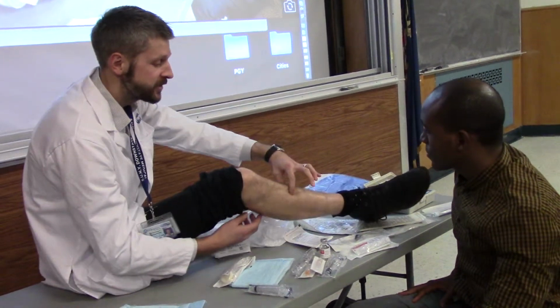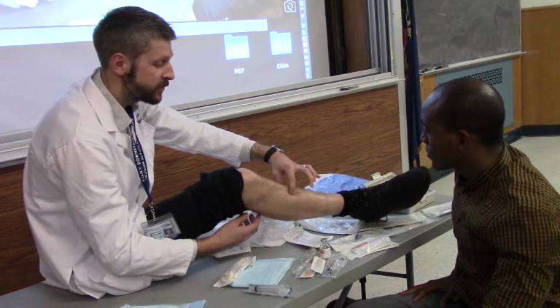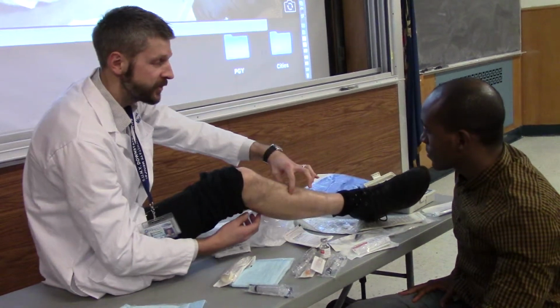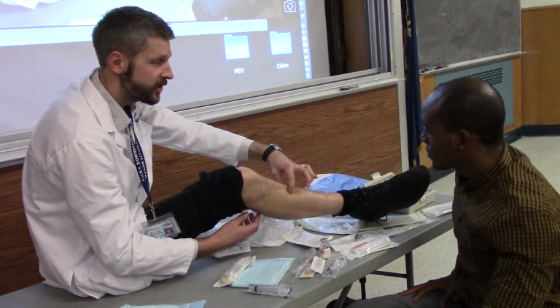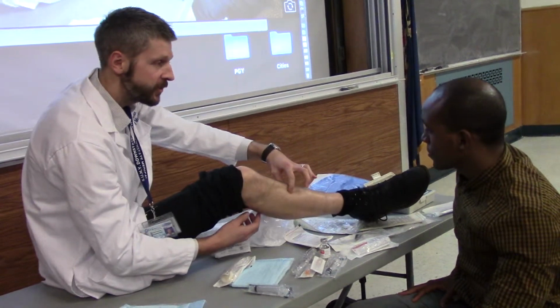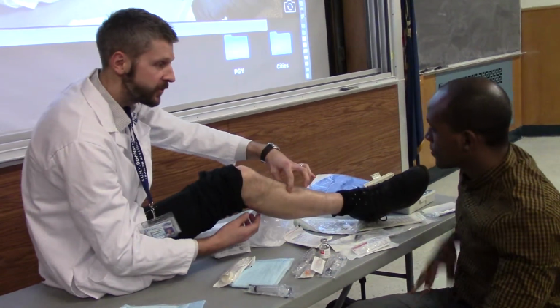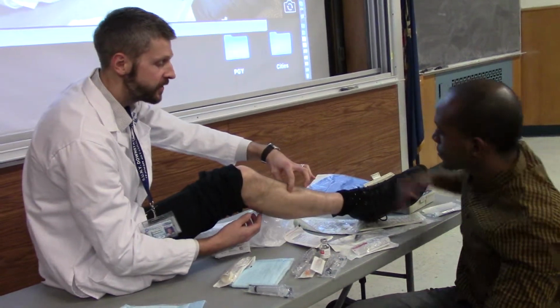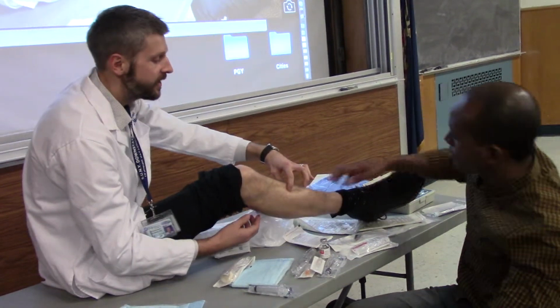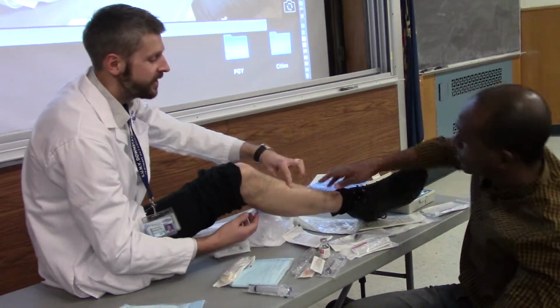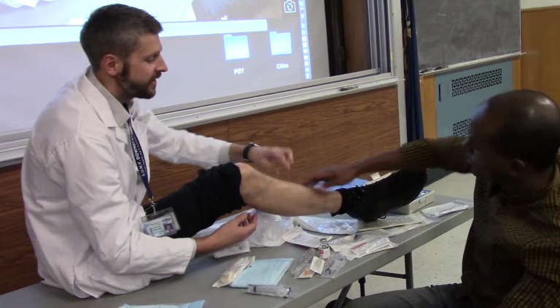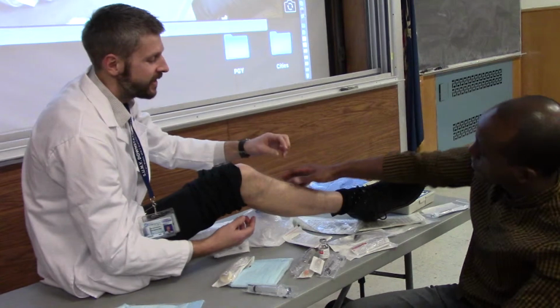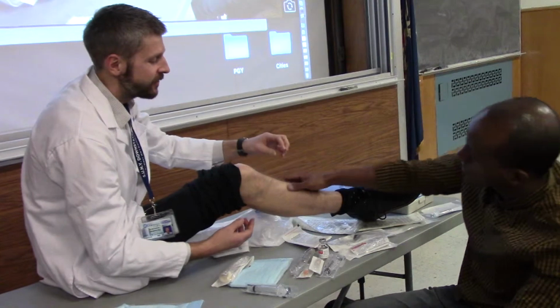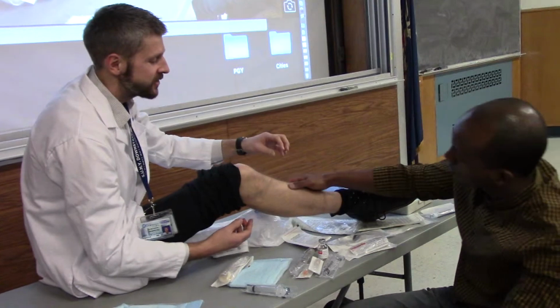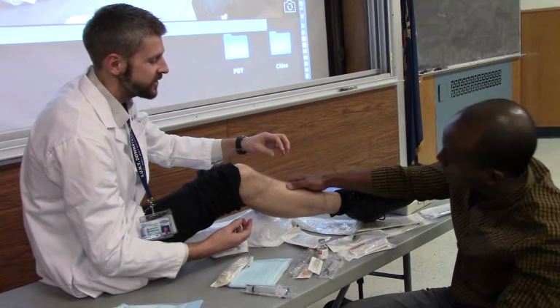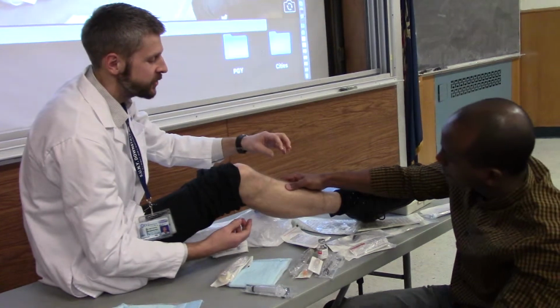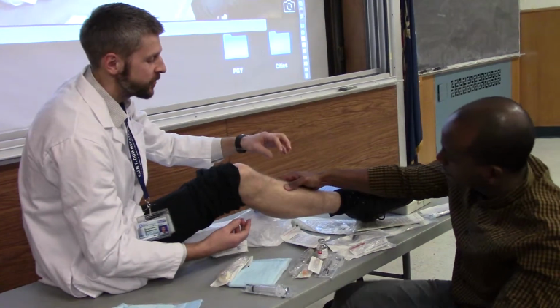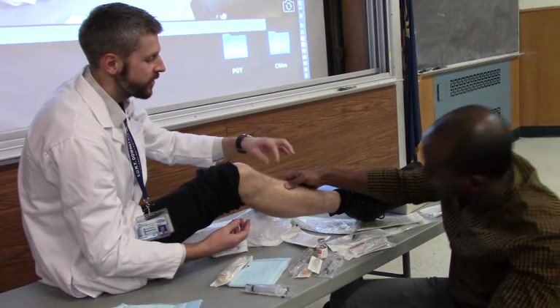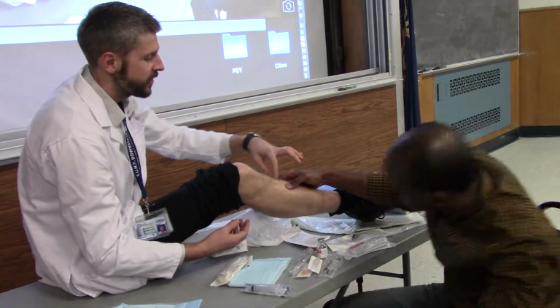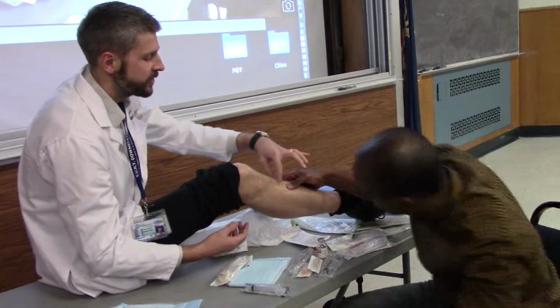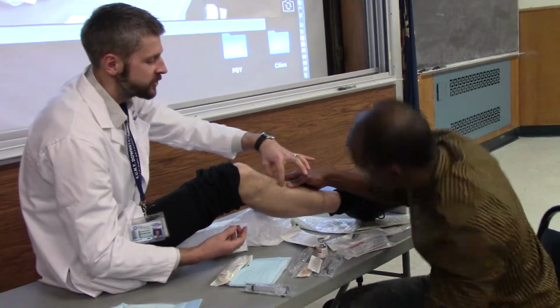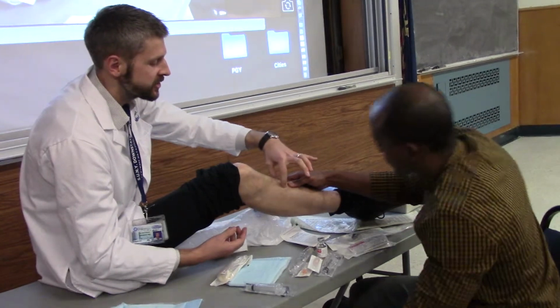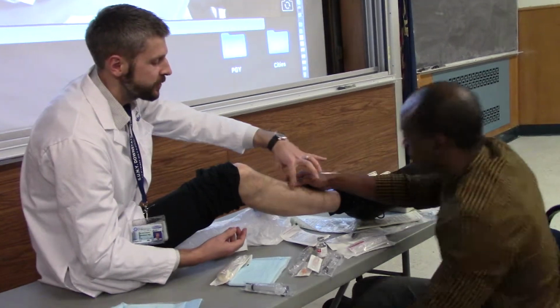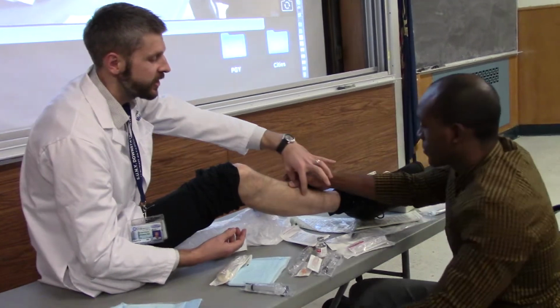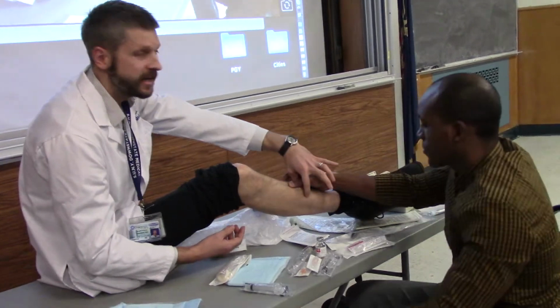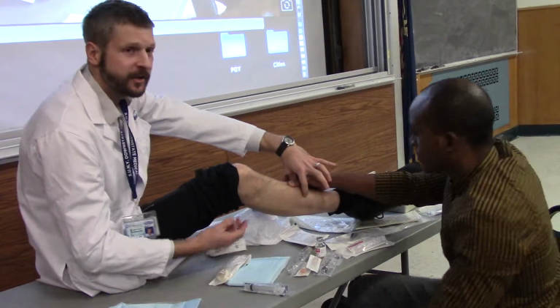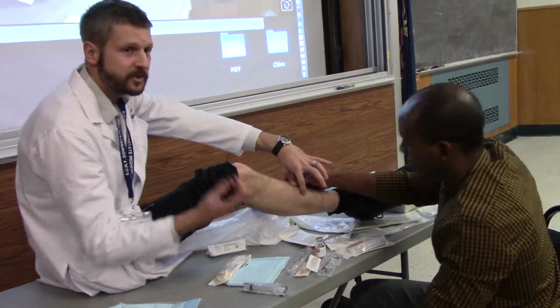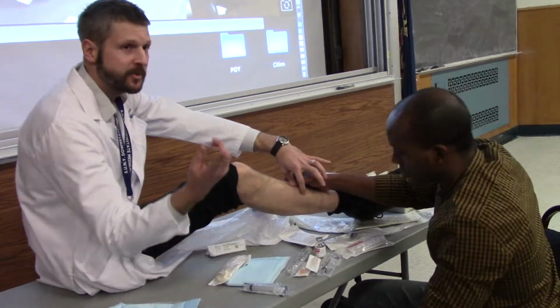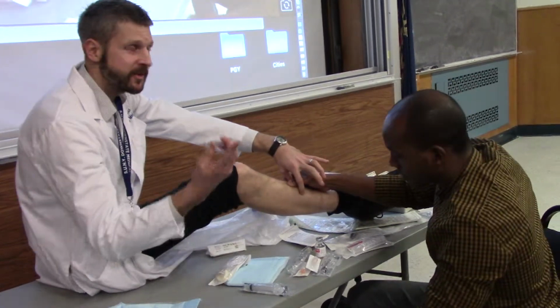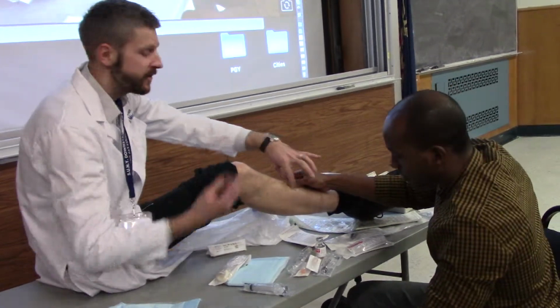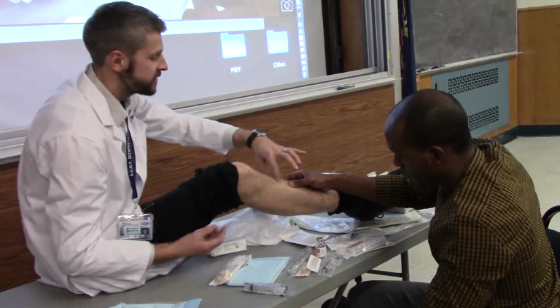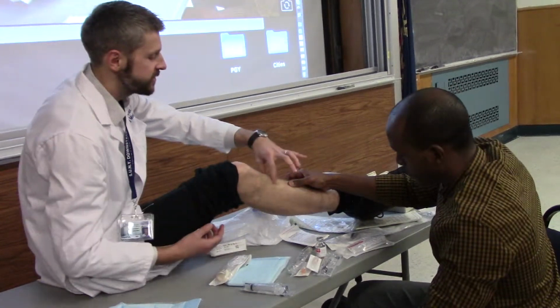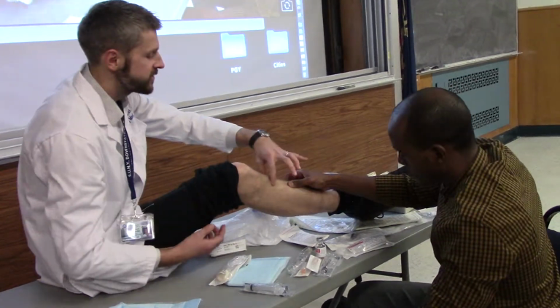So if you palpate your bone, what I was going to do with a marker is really just kind of mark it out so people in the back there can see also.